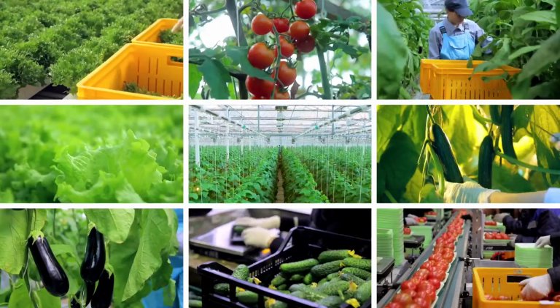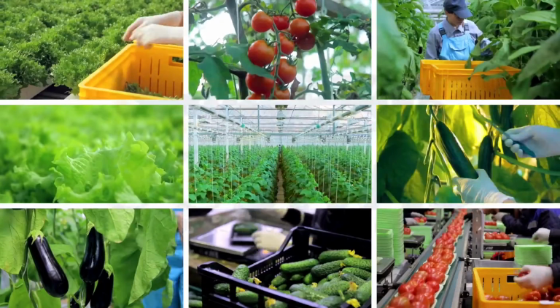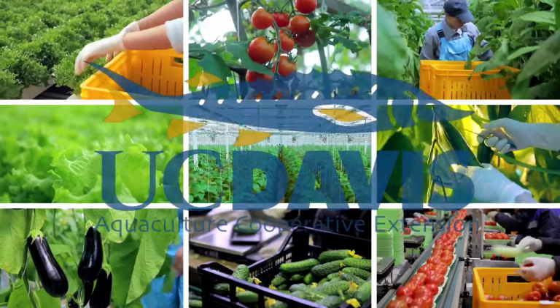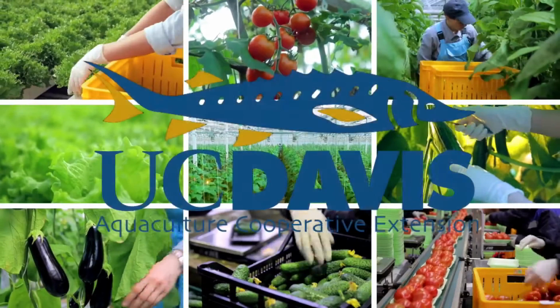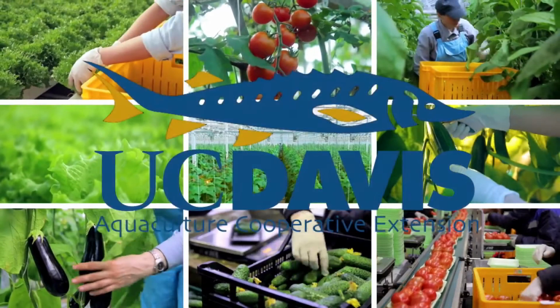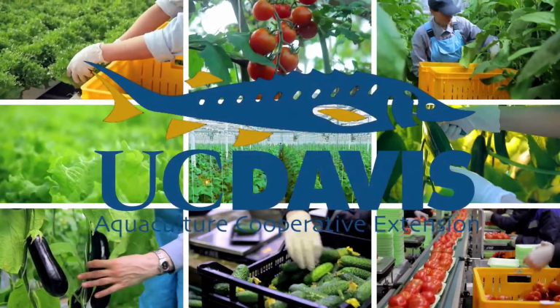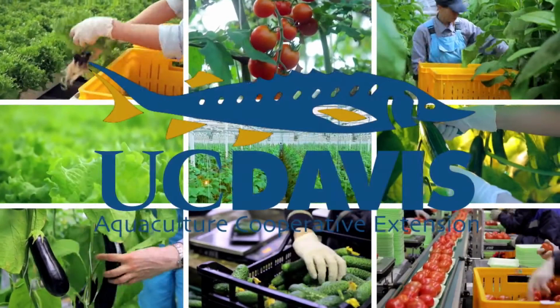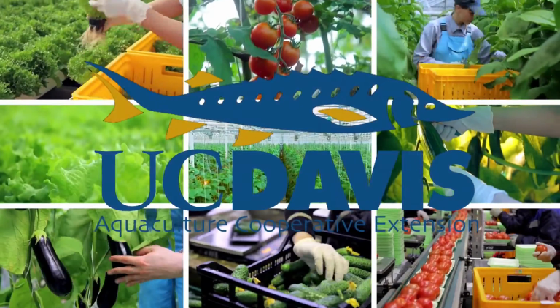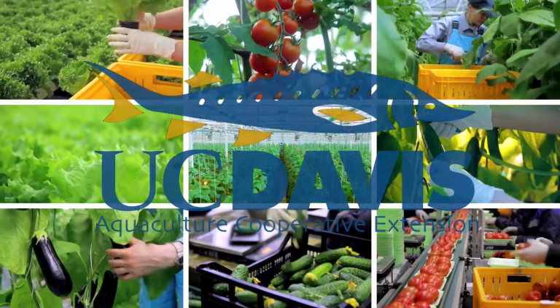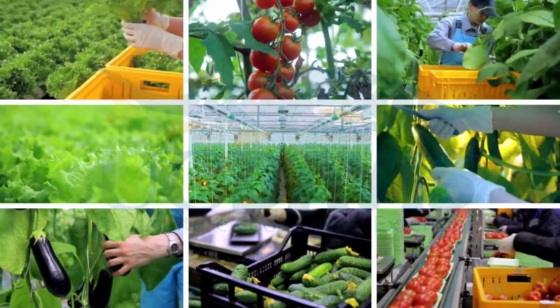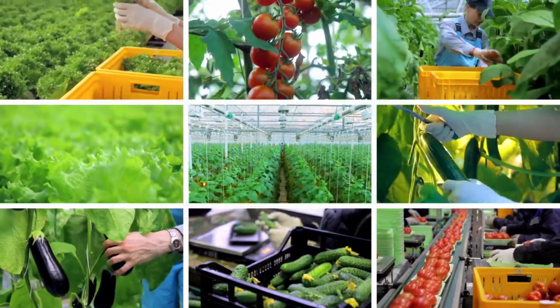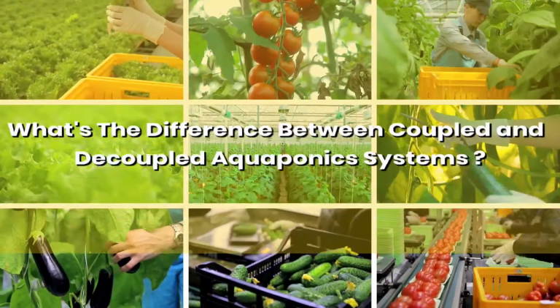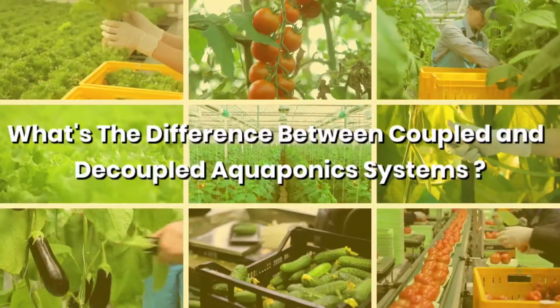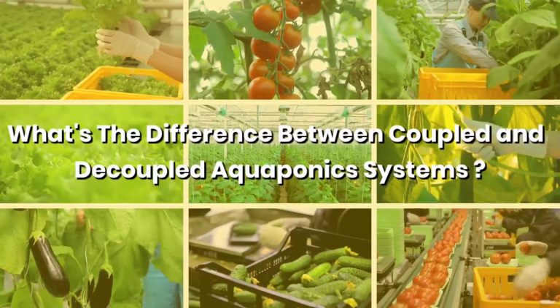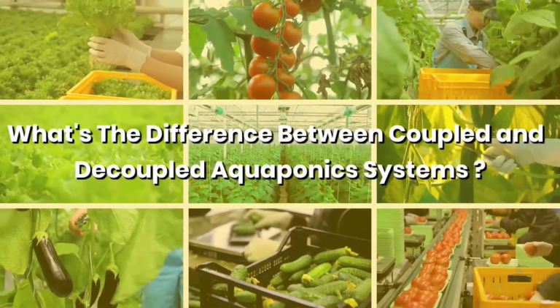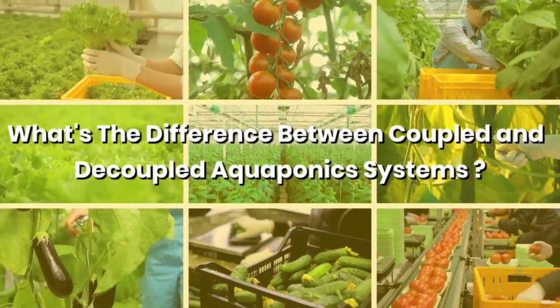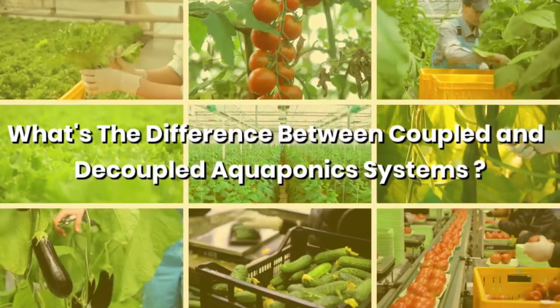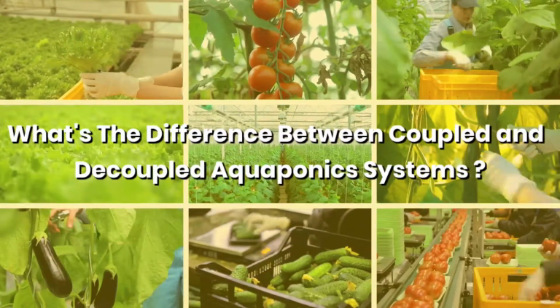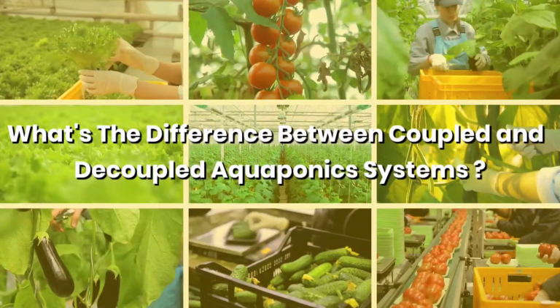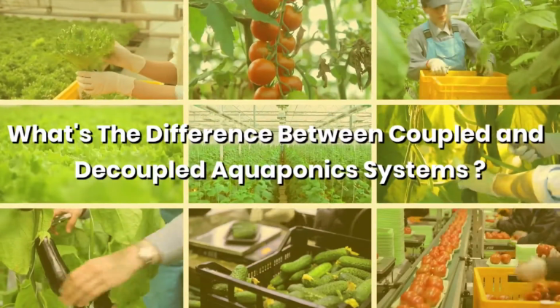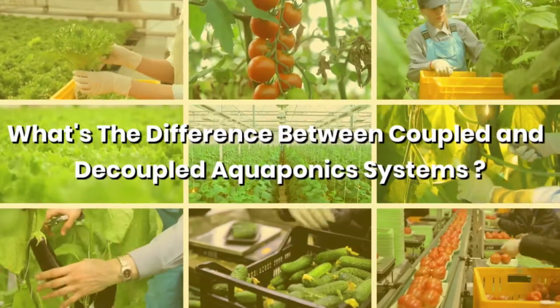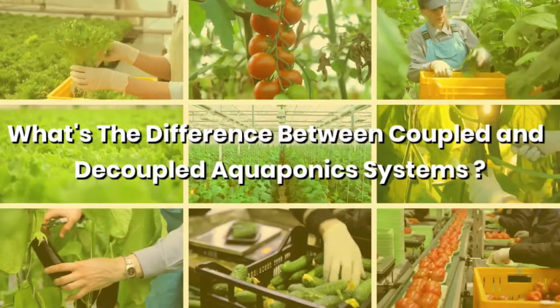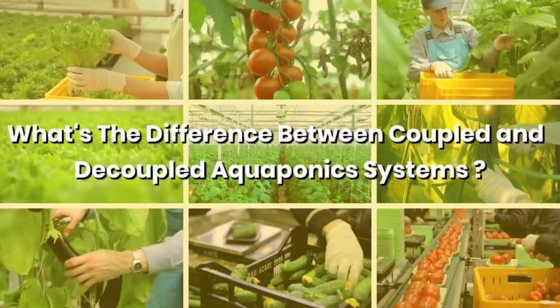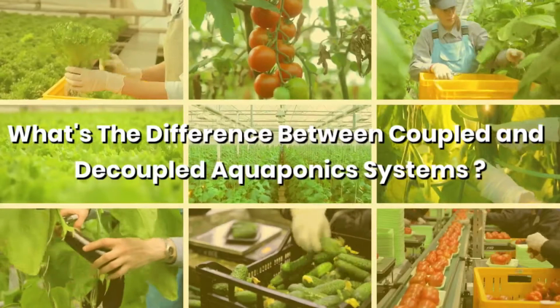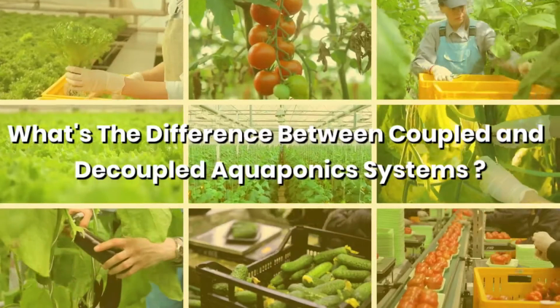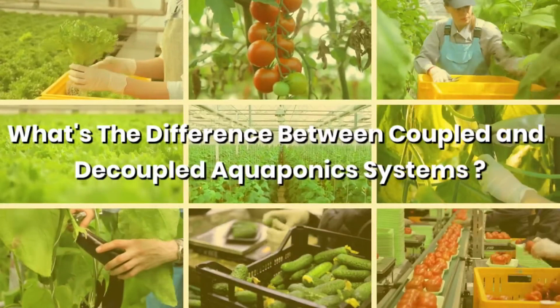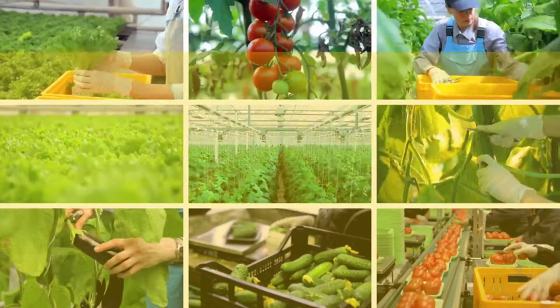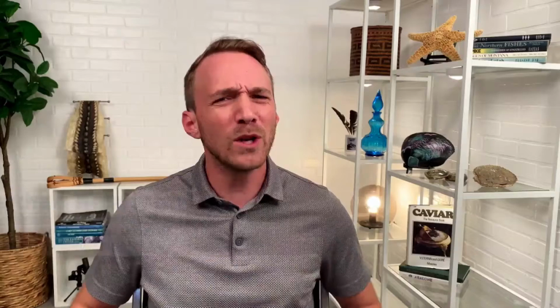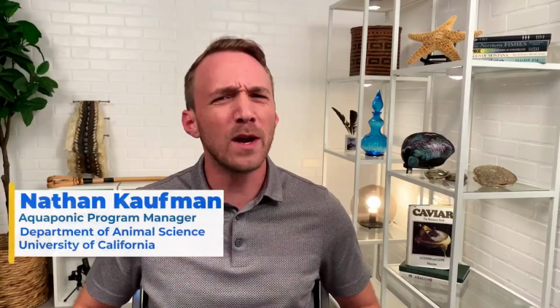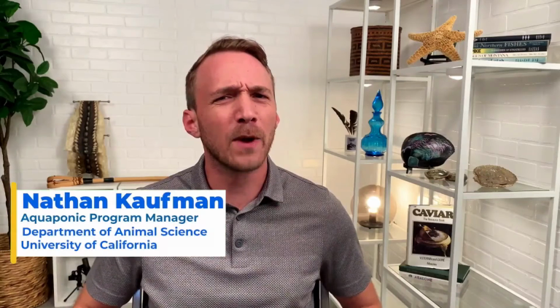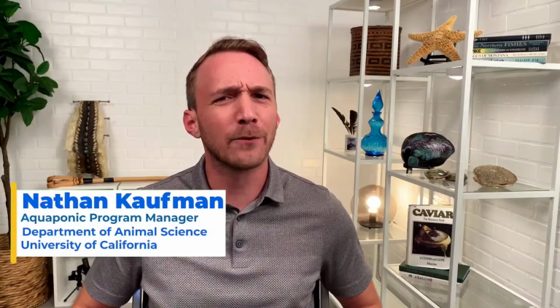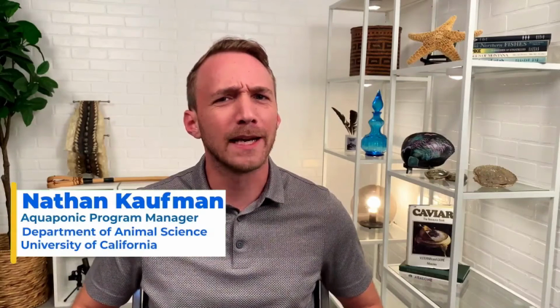One question I get more and more often is: what's the difference between a coupled and a decoupled aquaponics system, and which one is right for me?